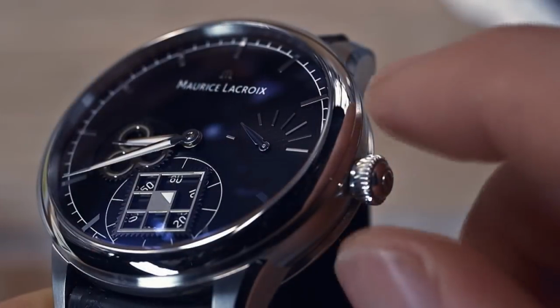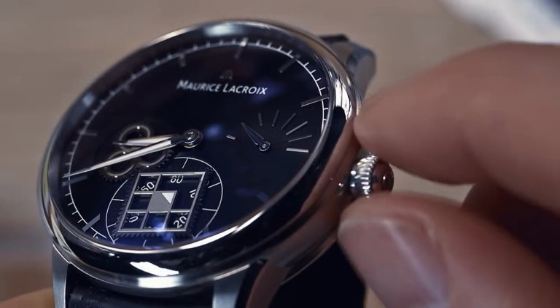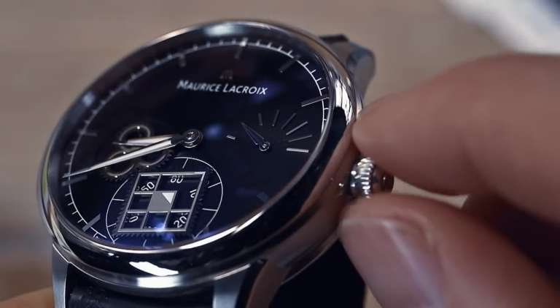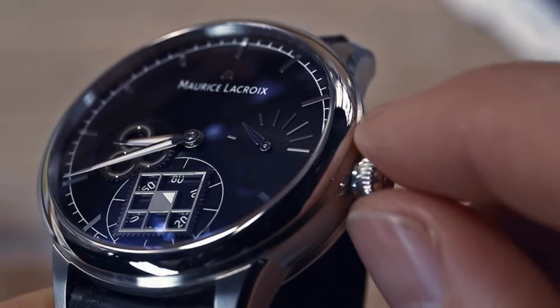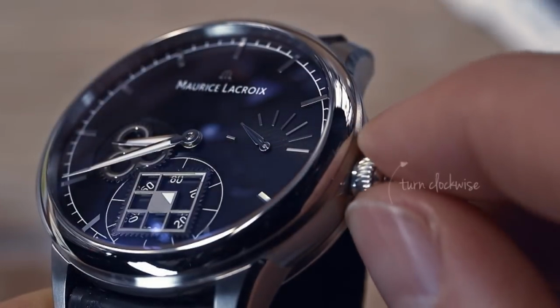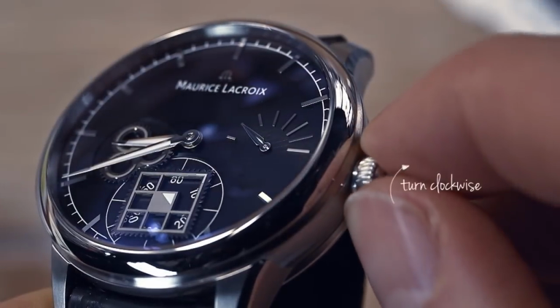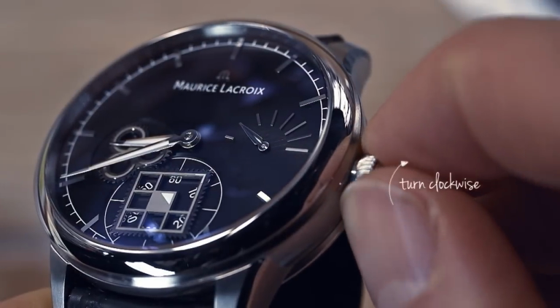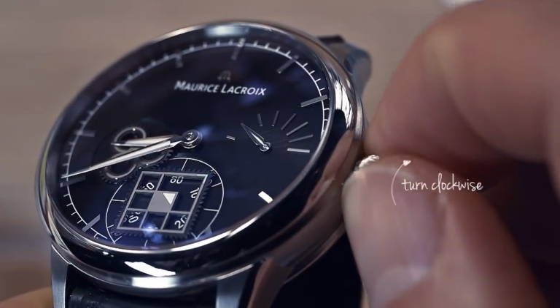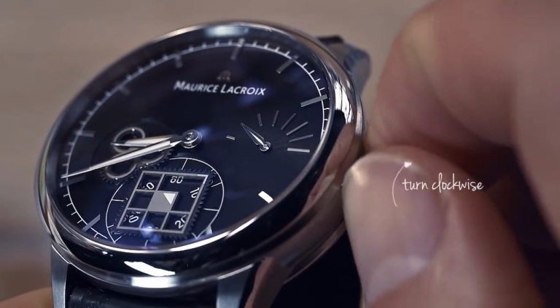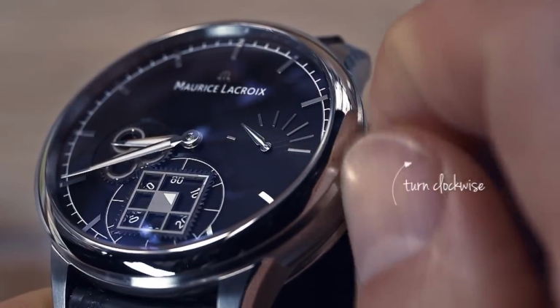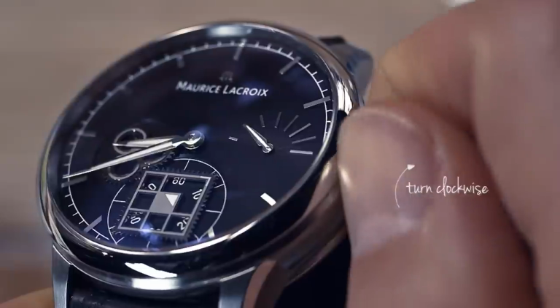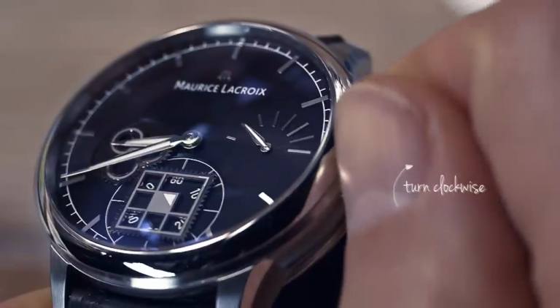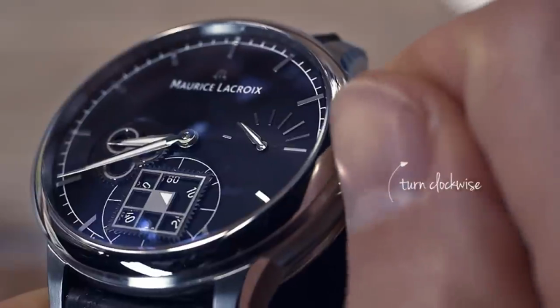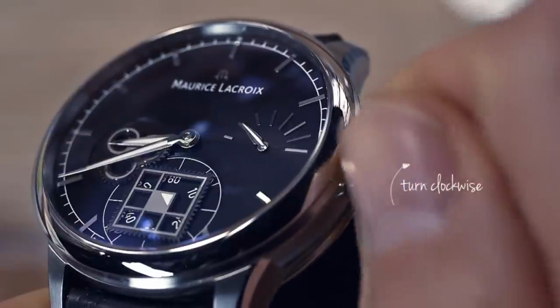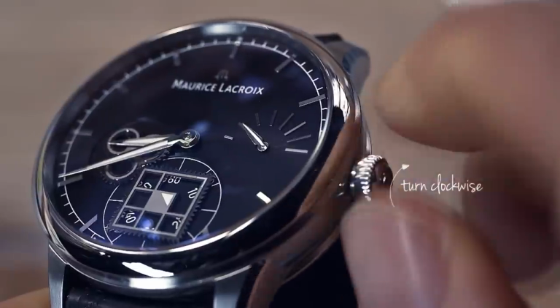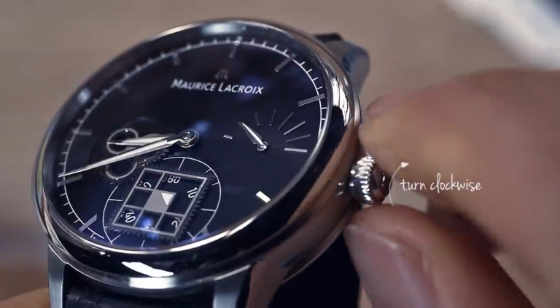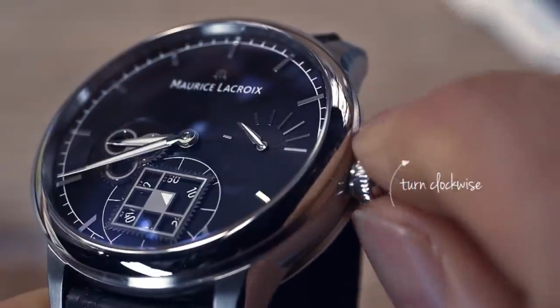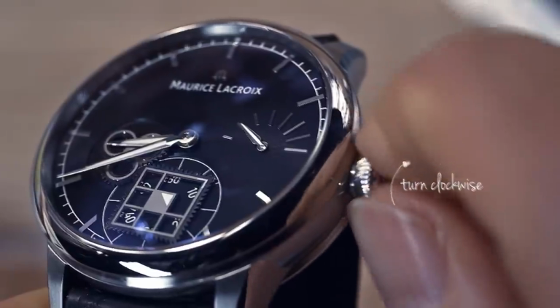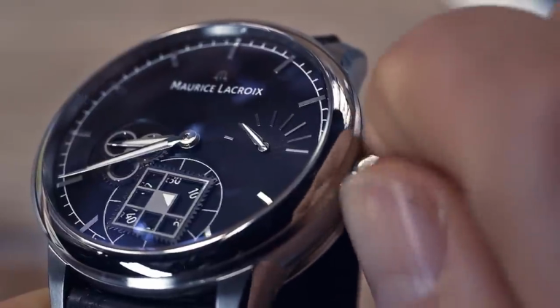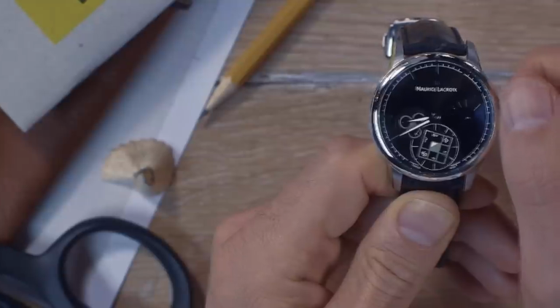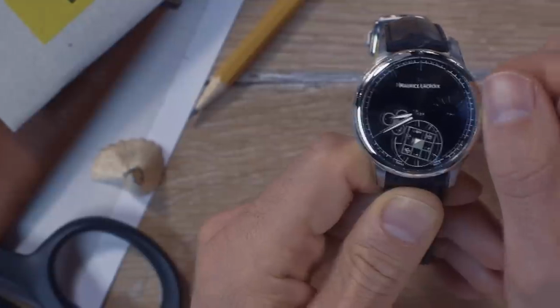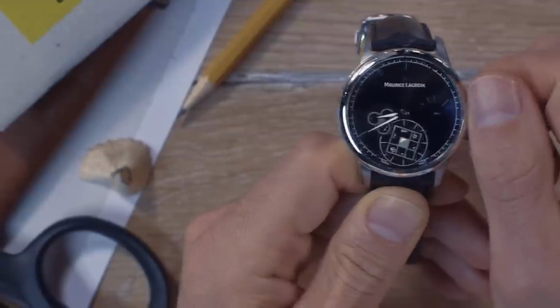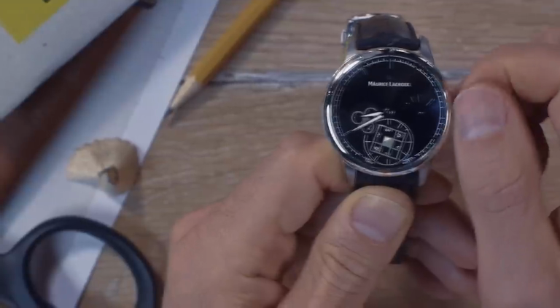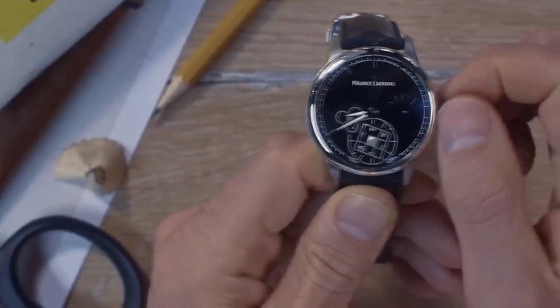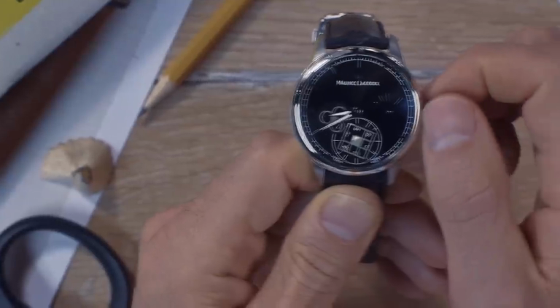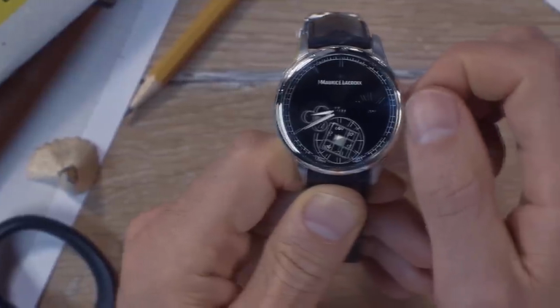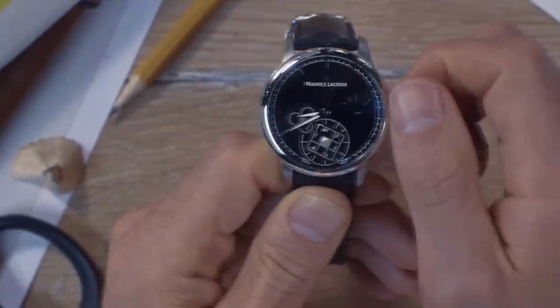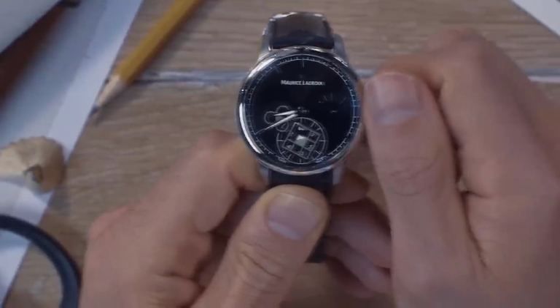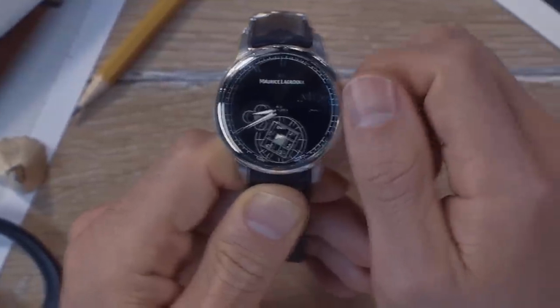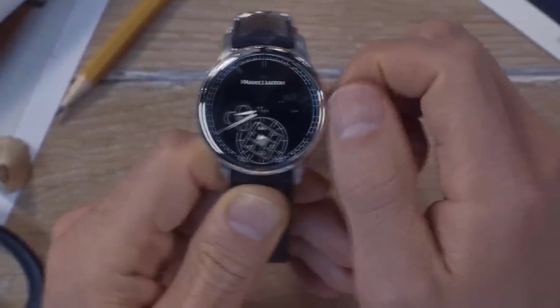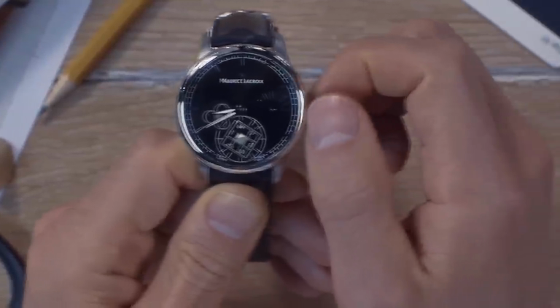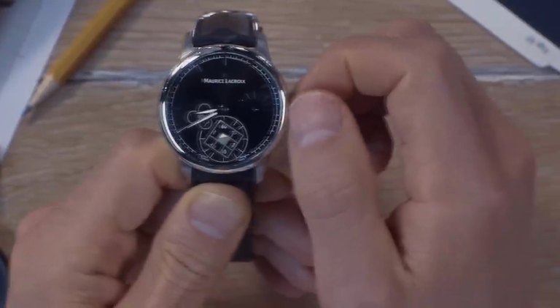If the power reserve of the timepiece is running low, just wind the watch manually by turning the crown approximately 20 times clockwise.